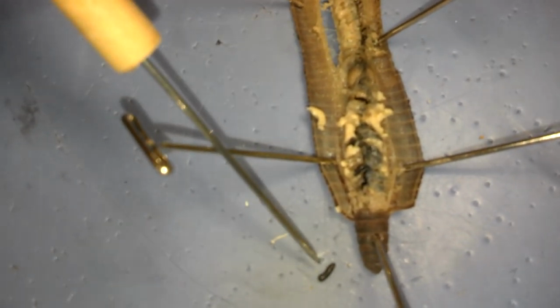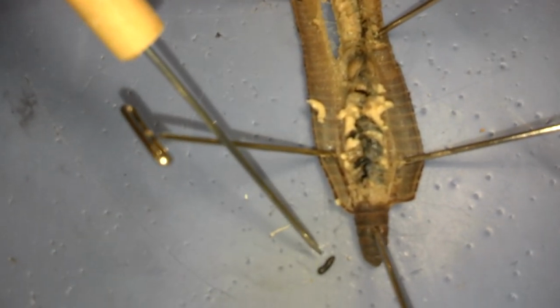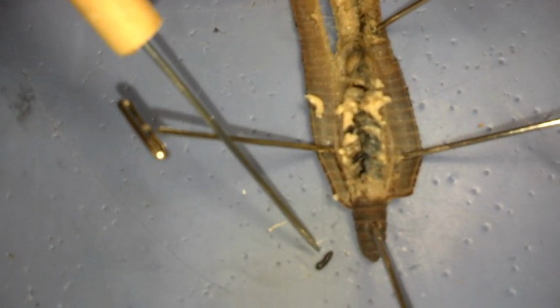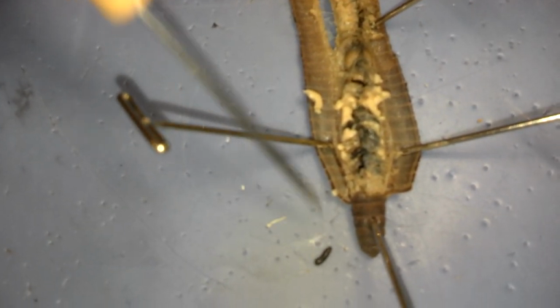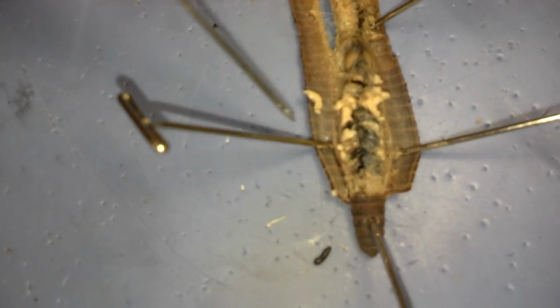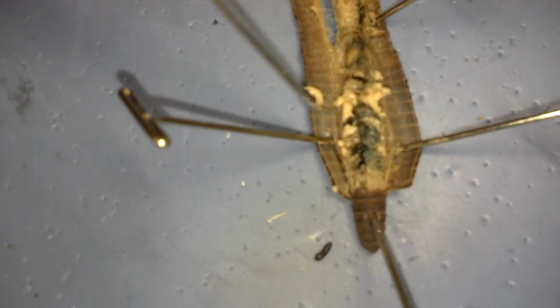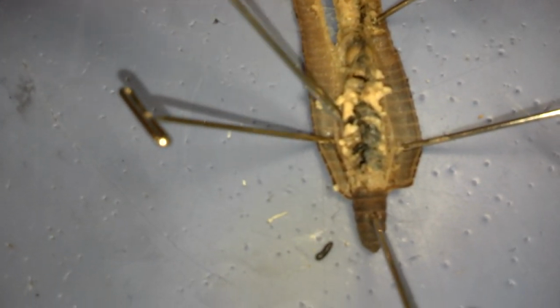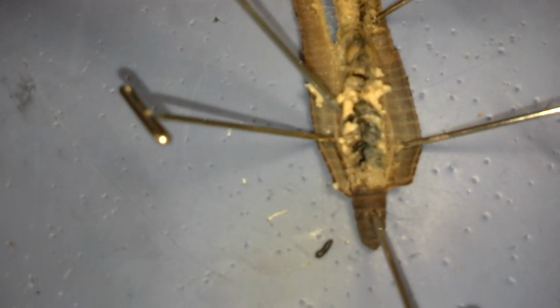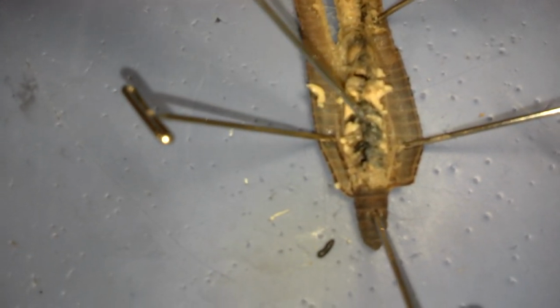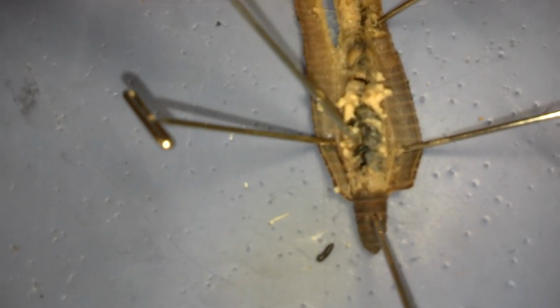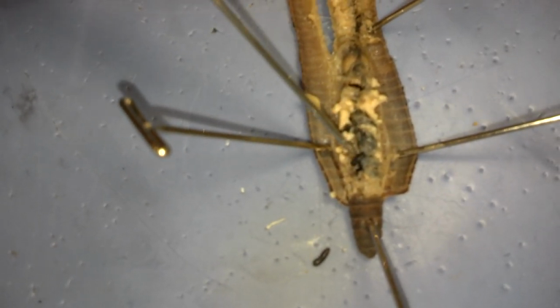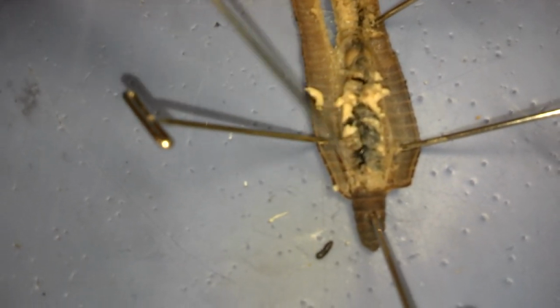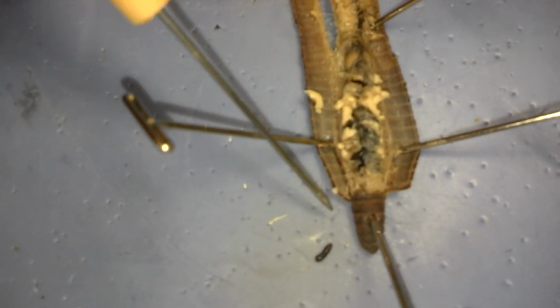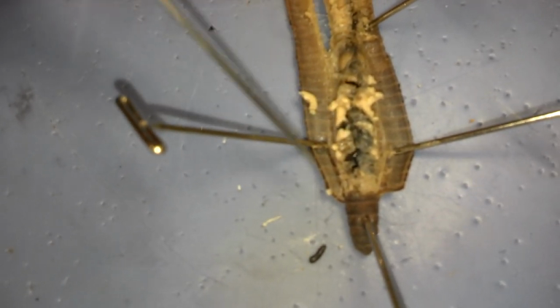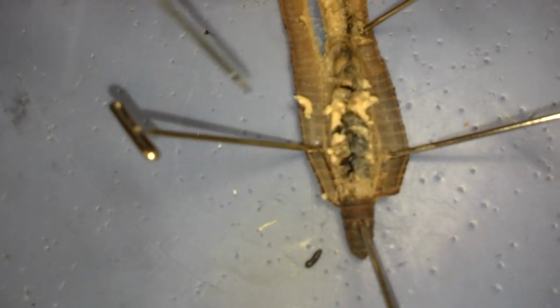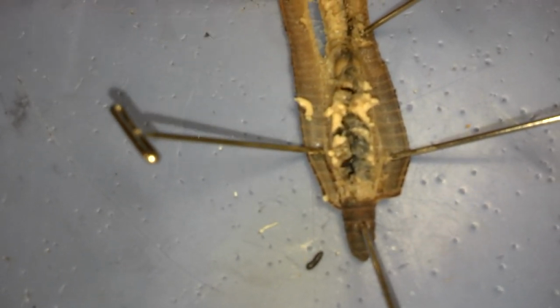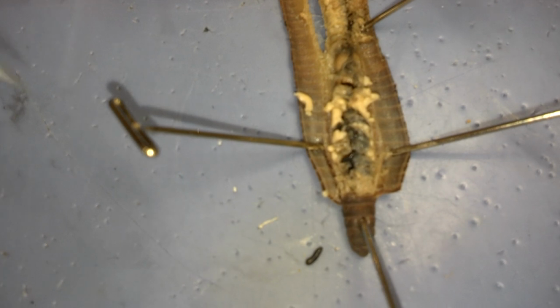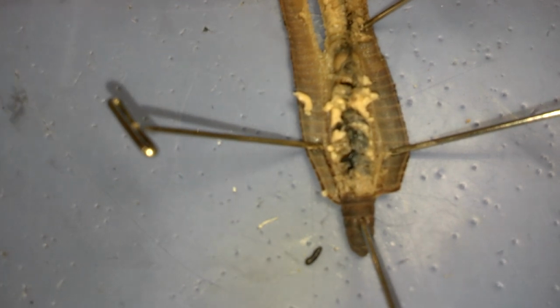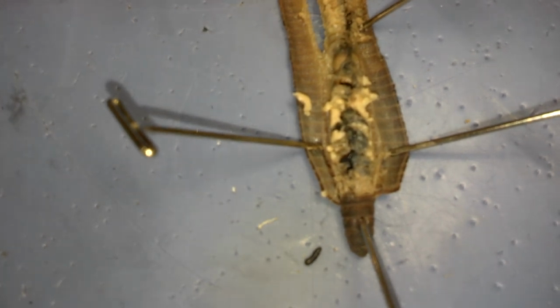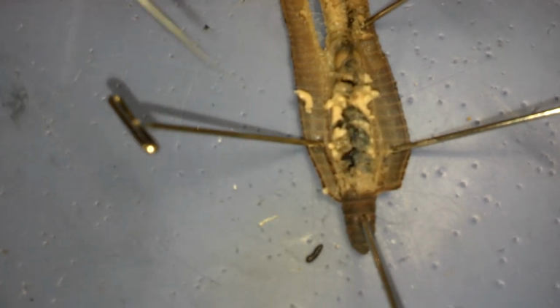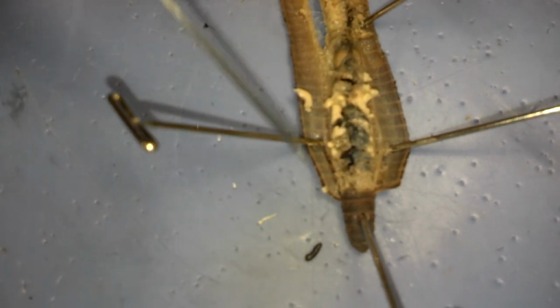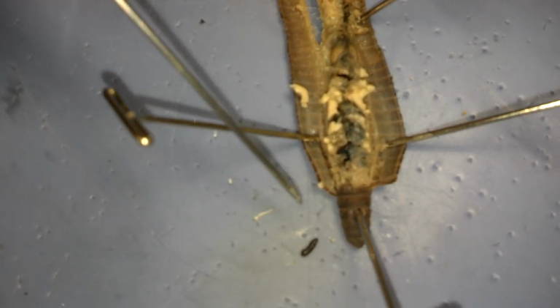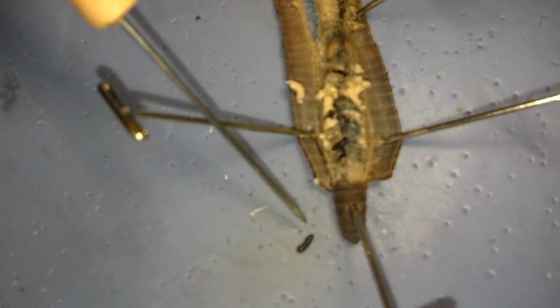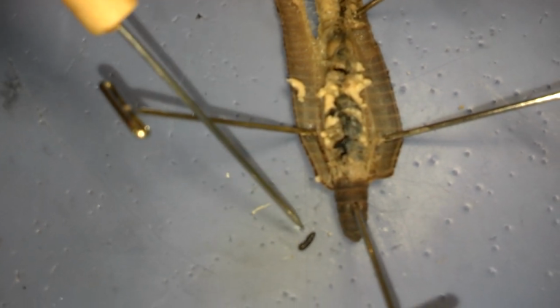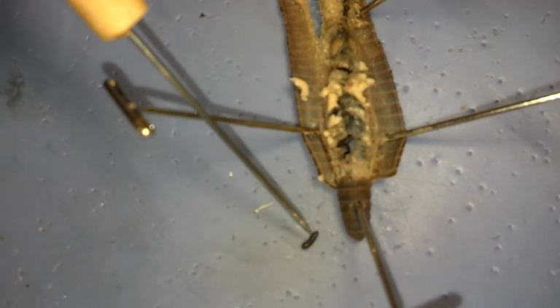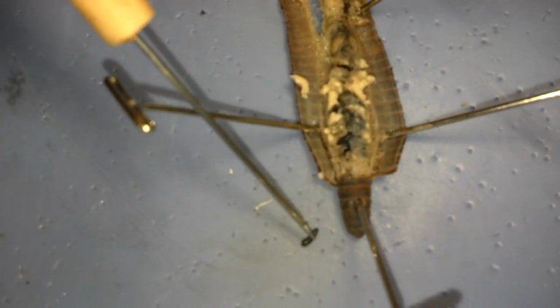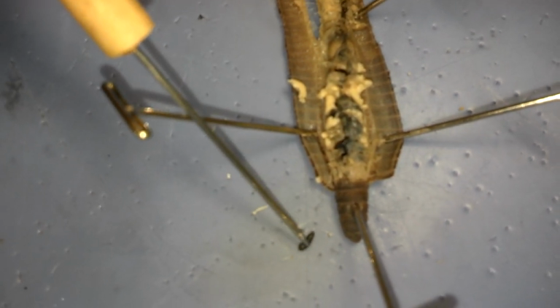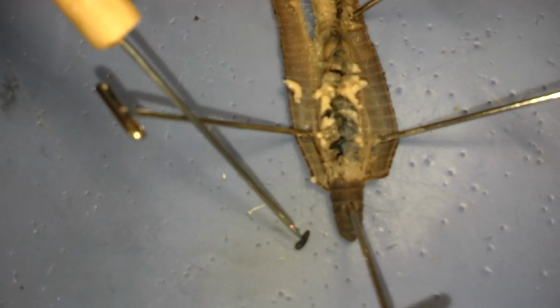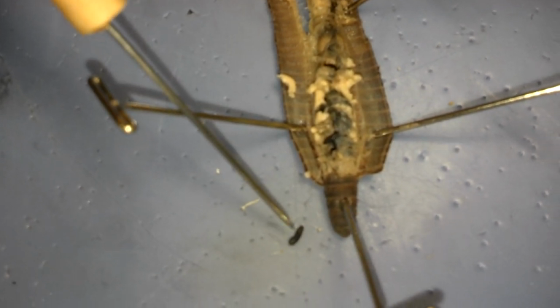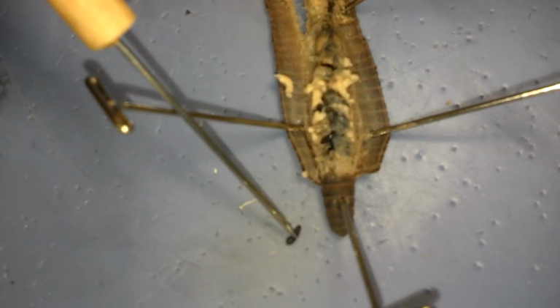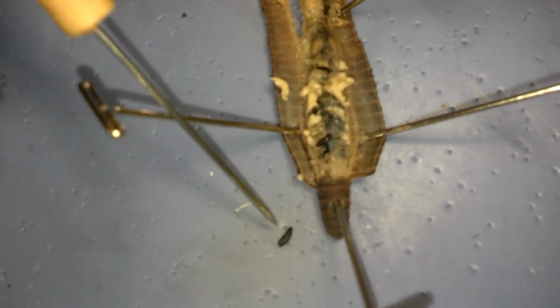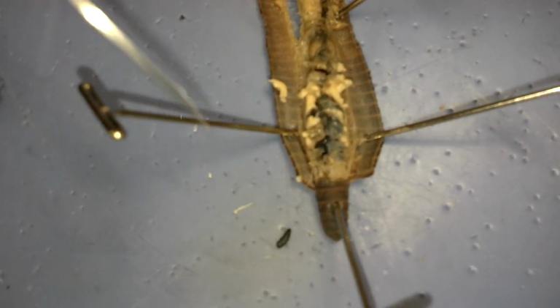So go ahead, take a look at that. Pull one of those out and write down your descriptor words for the aortic arches.